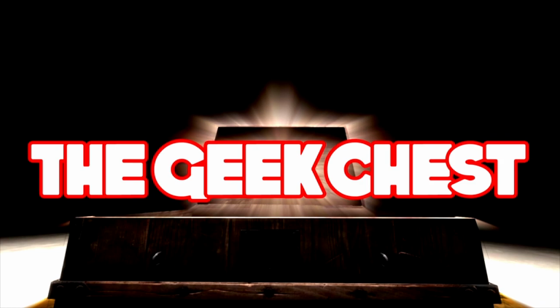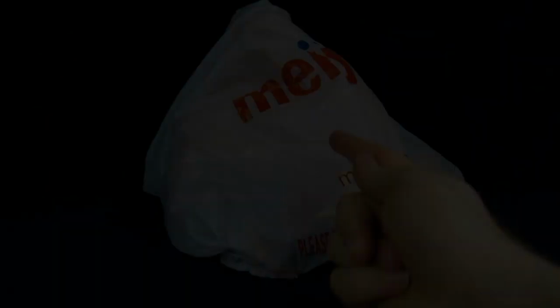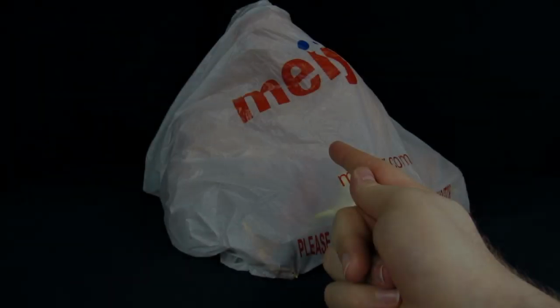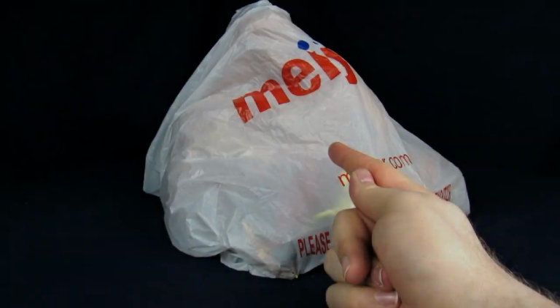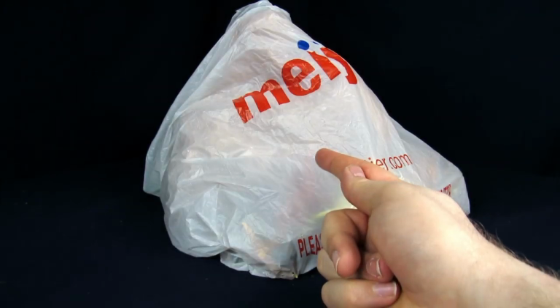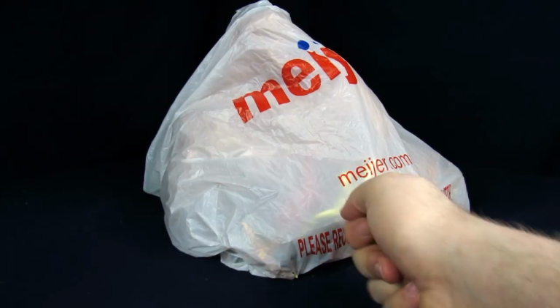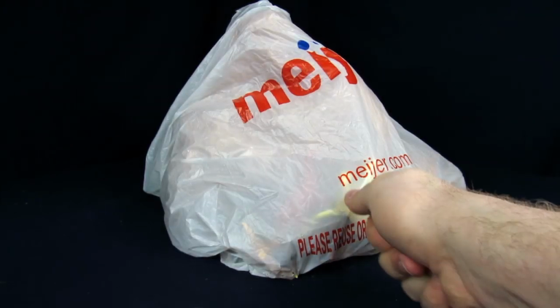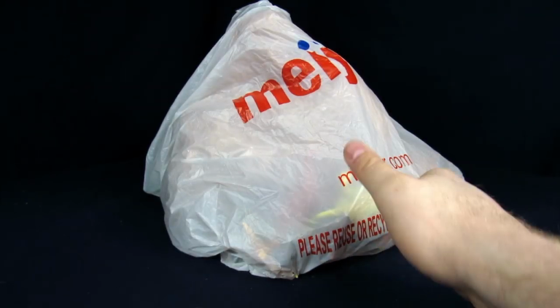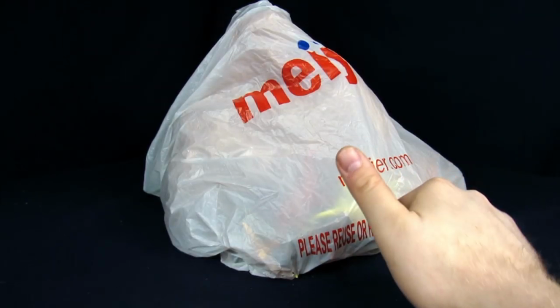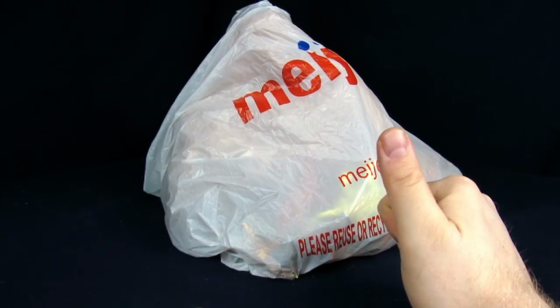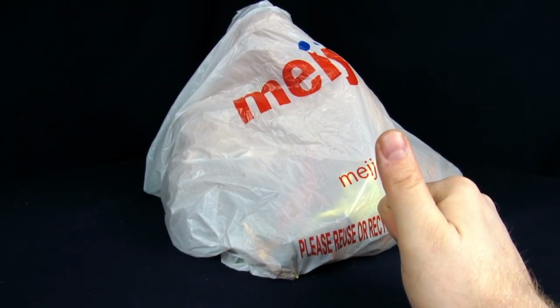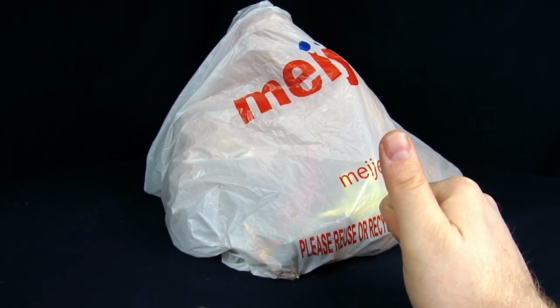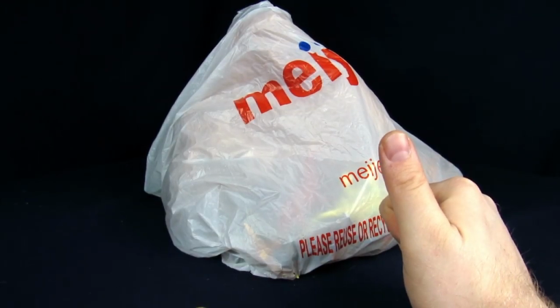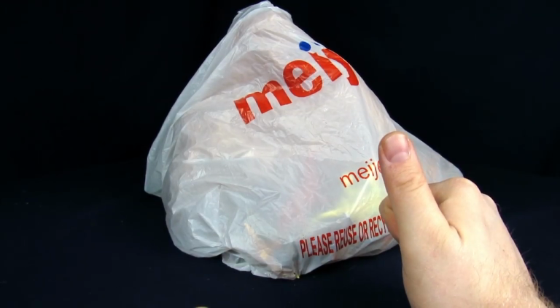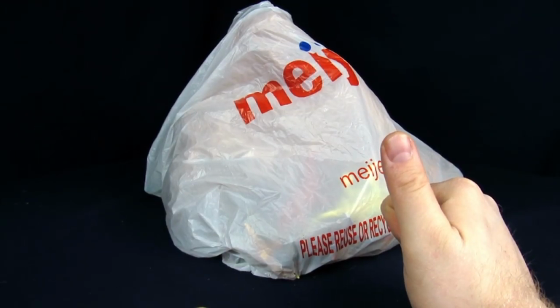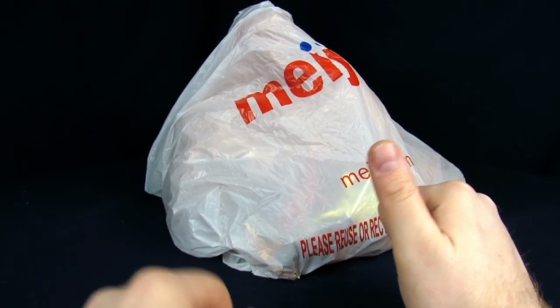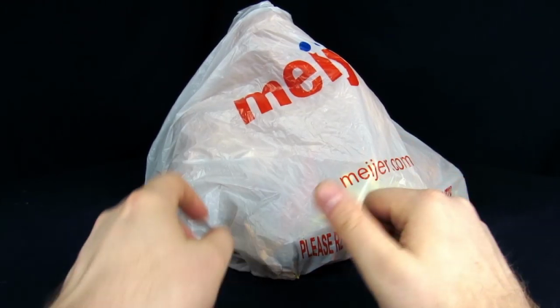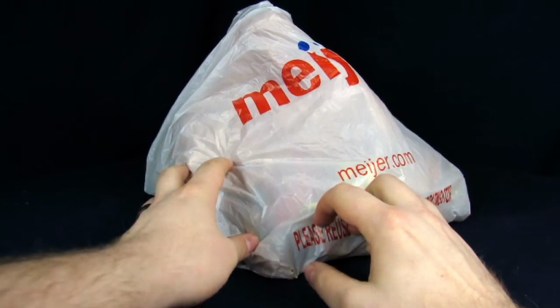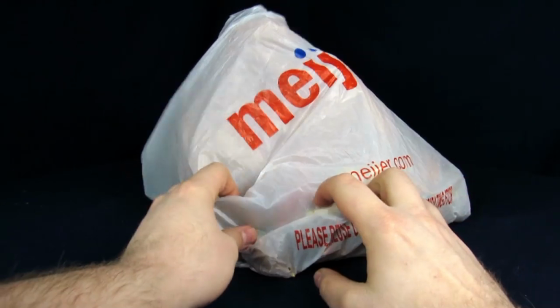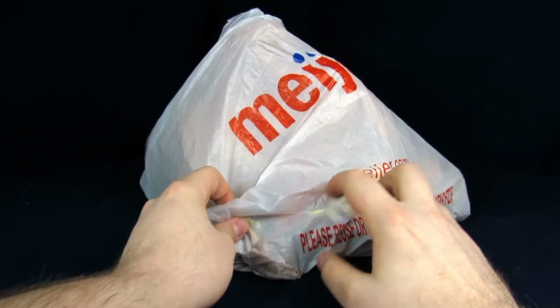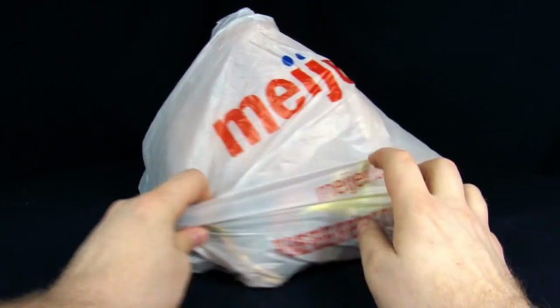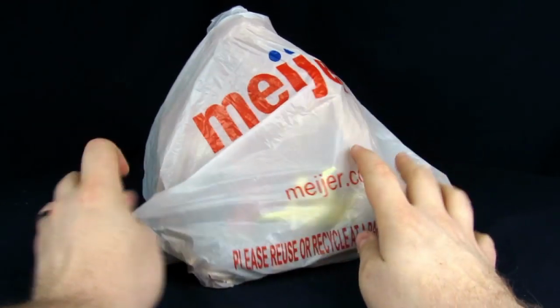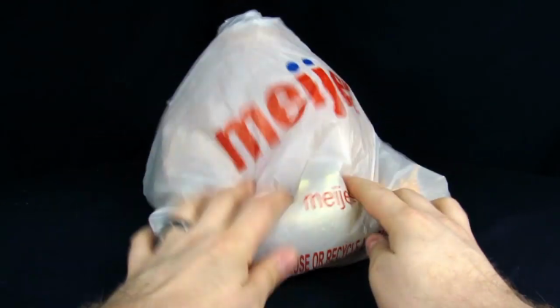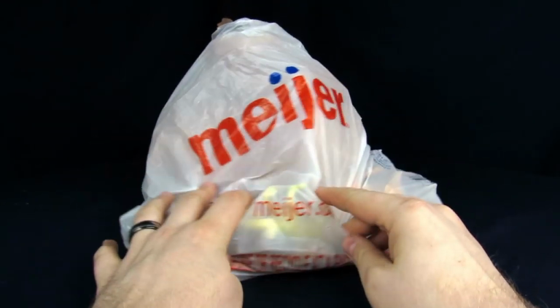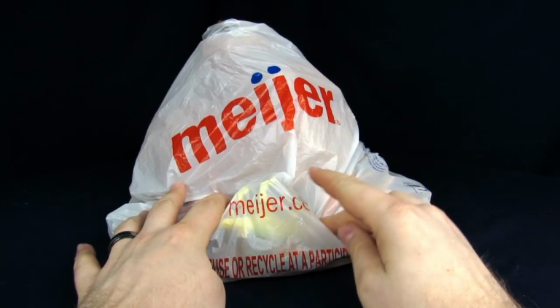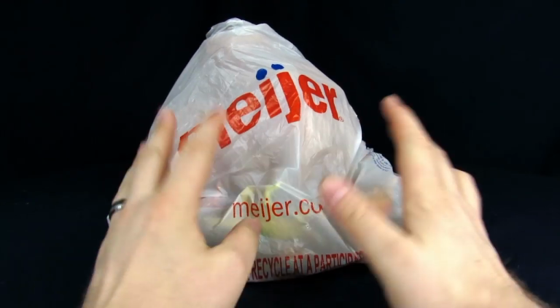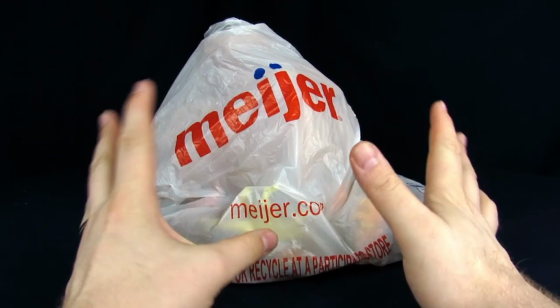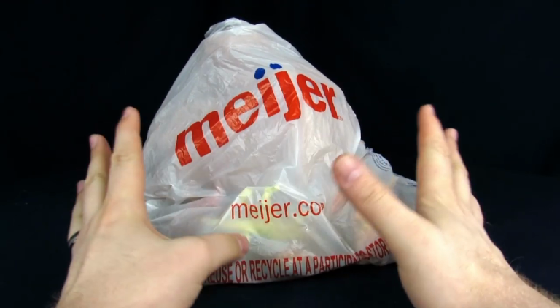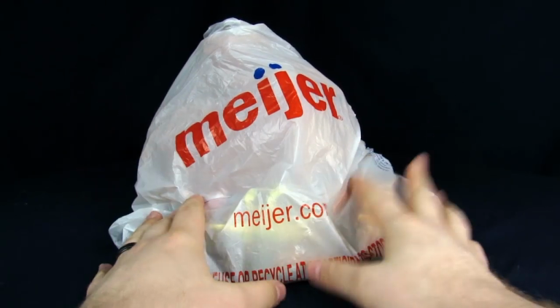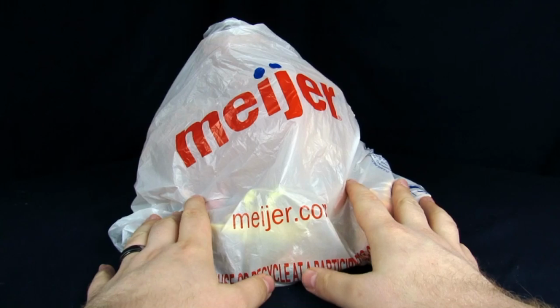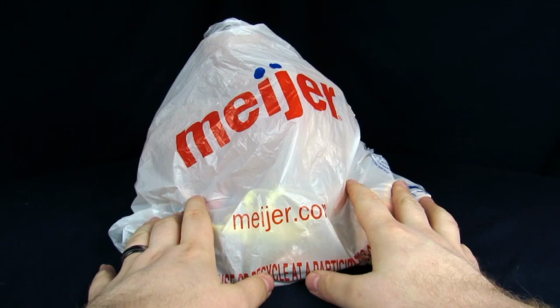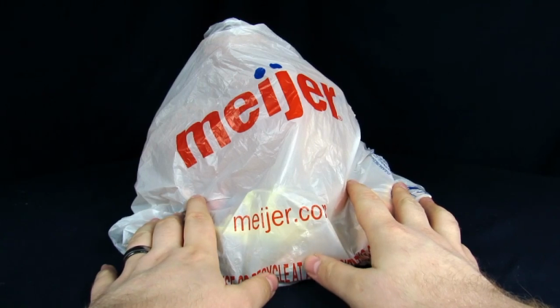Welcome to Geek Chest. My name is Steve. I'm Jessica. And today we got a Meyer shopping bag.